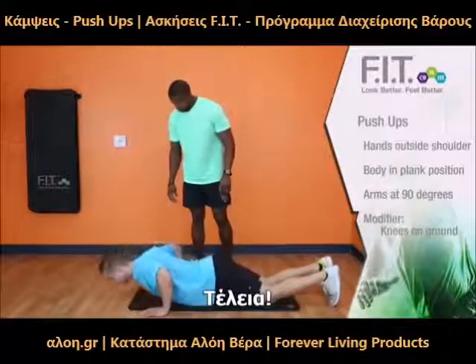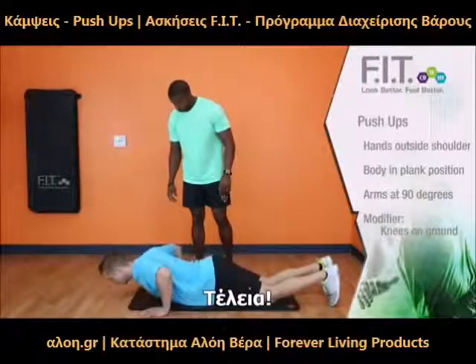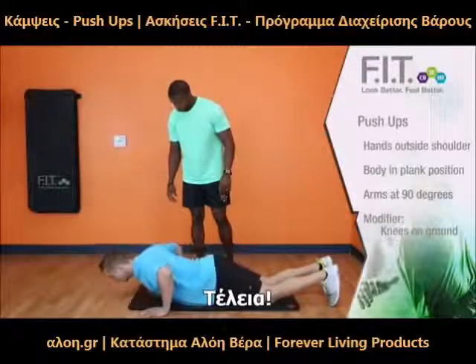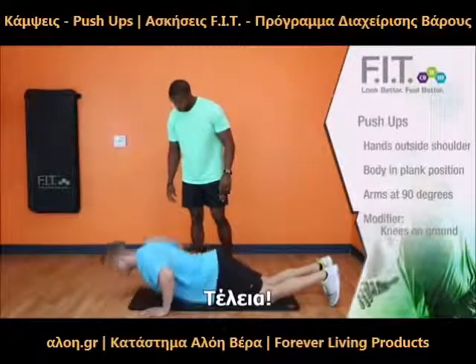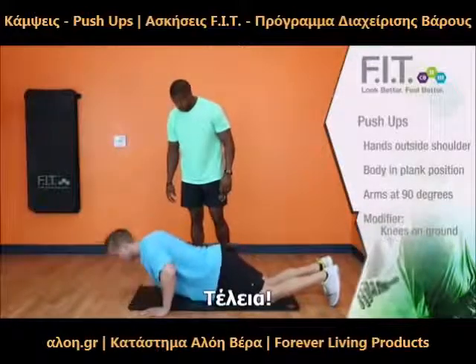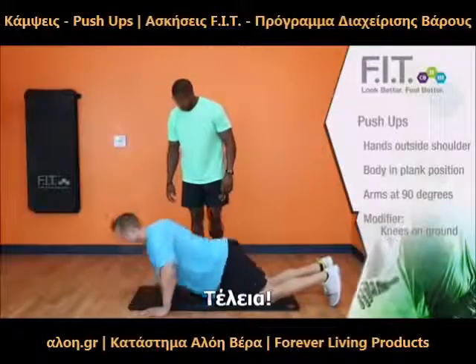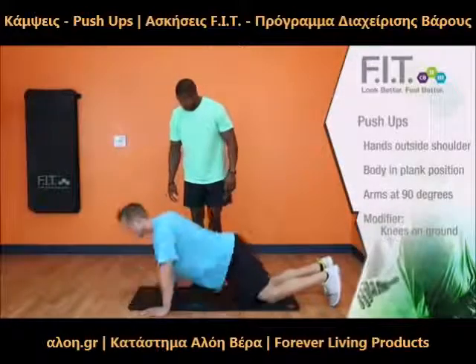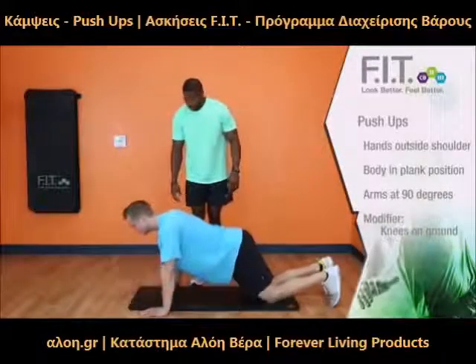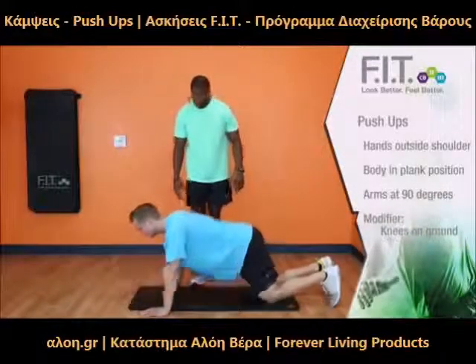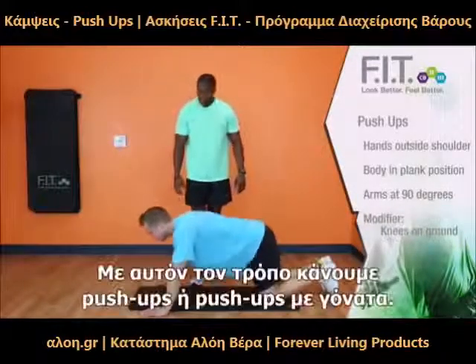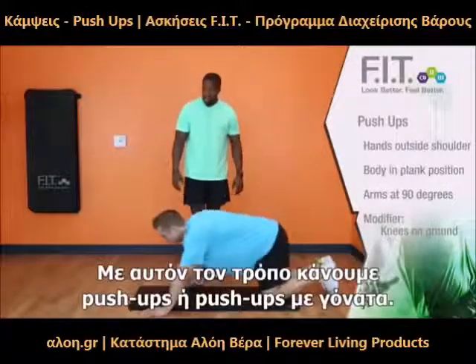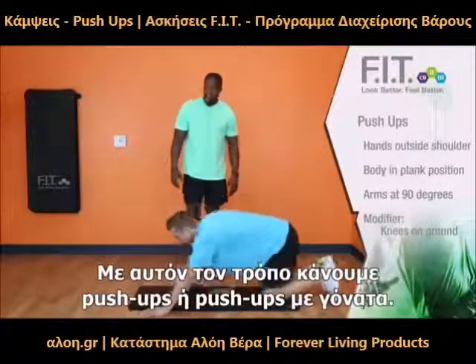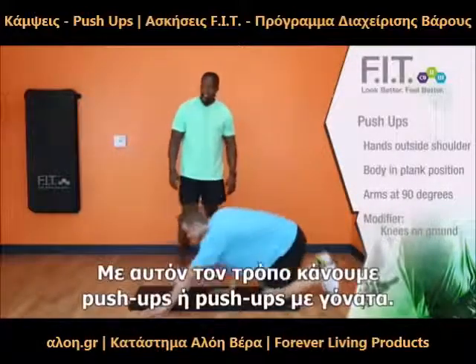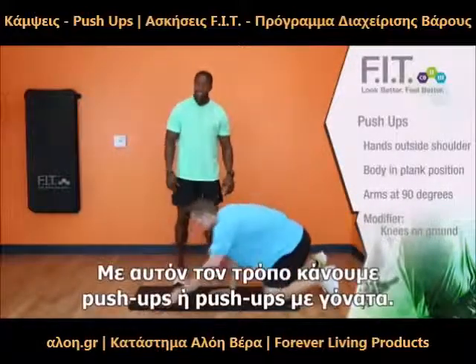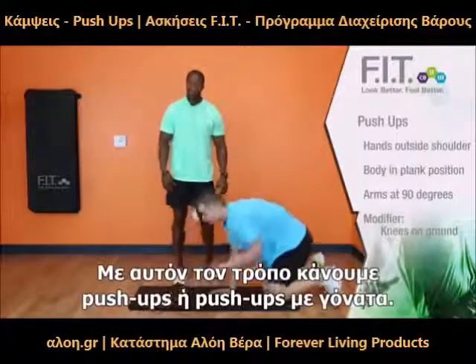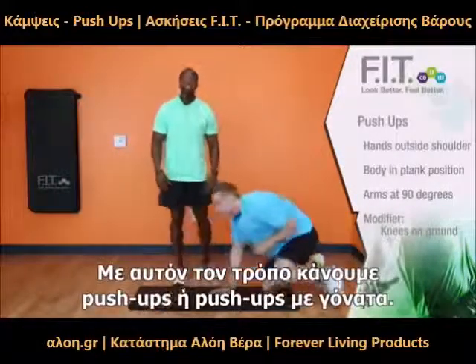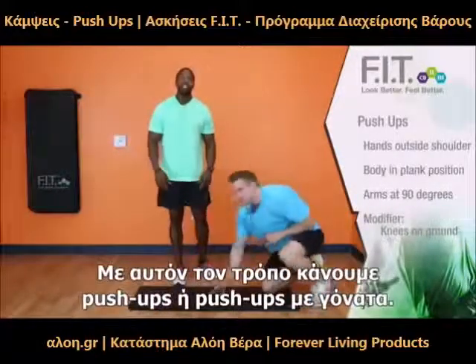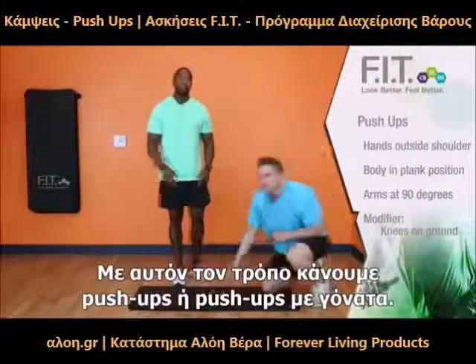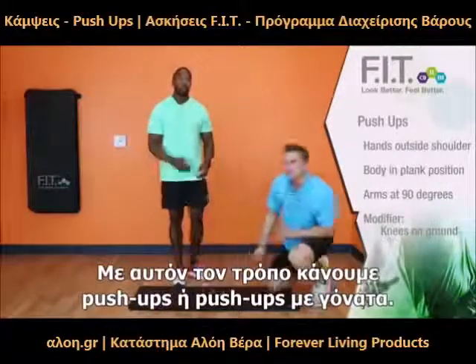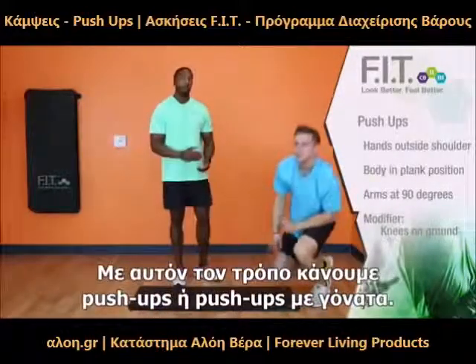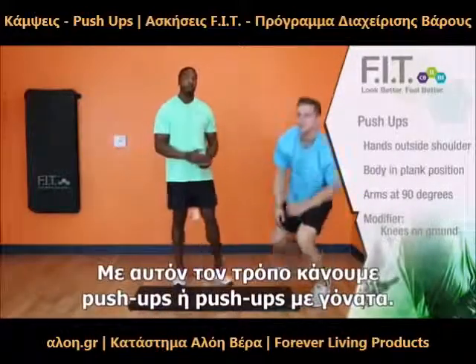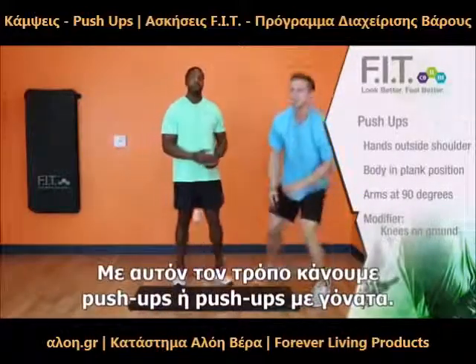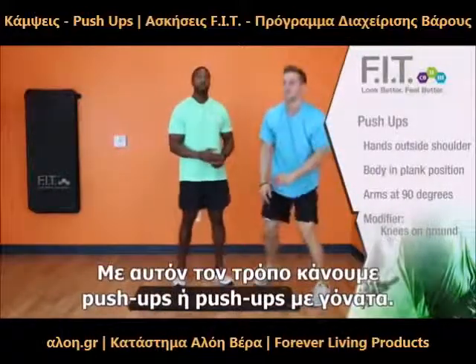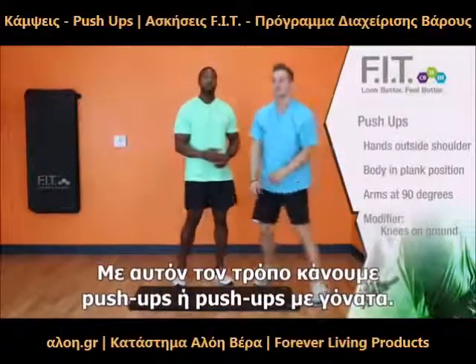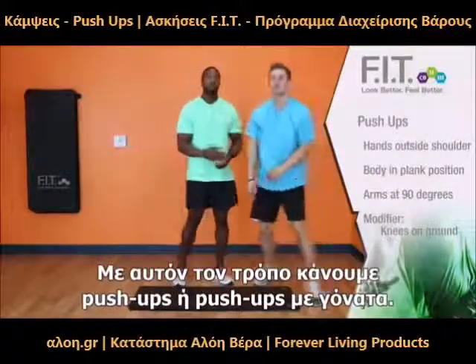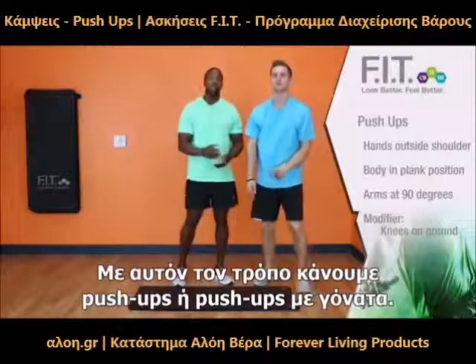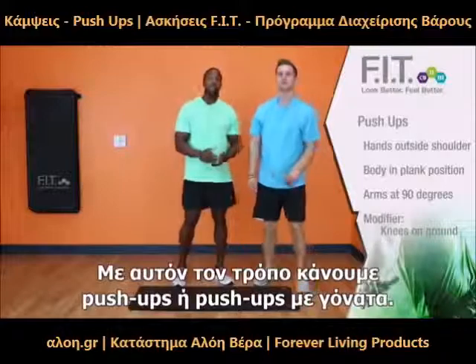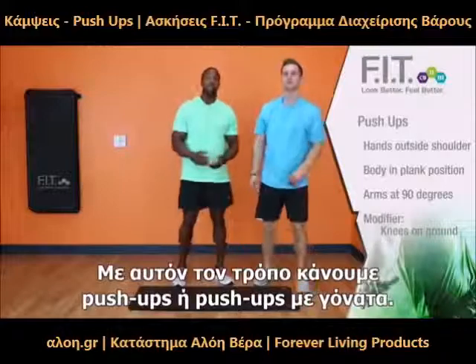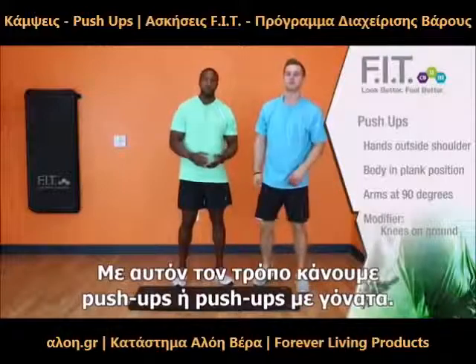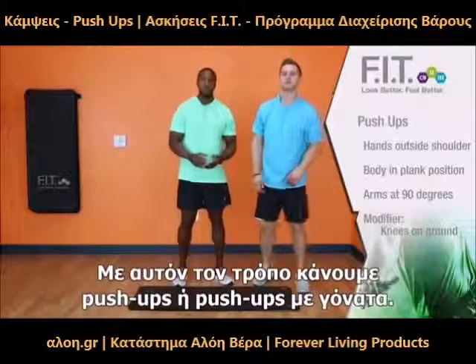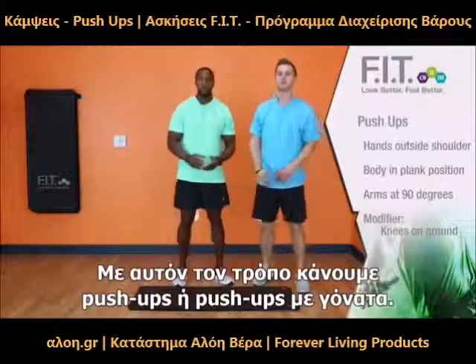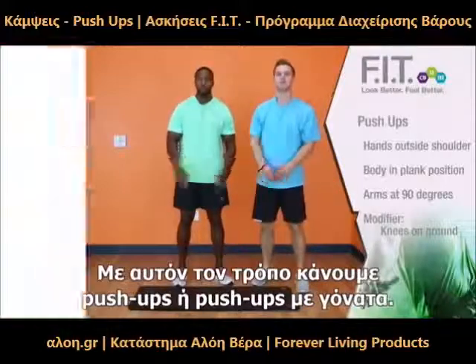And perfect. That is how you do a push-up or a knee push-up.